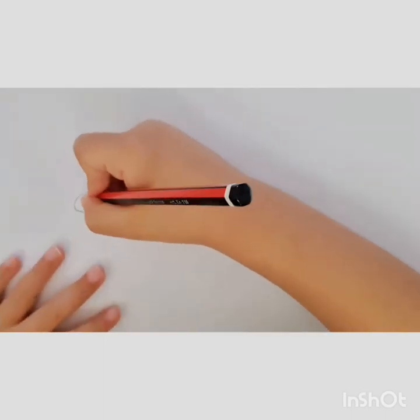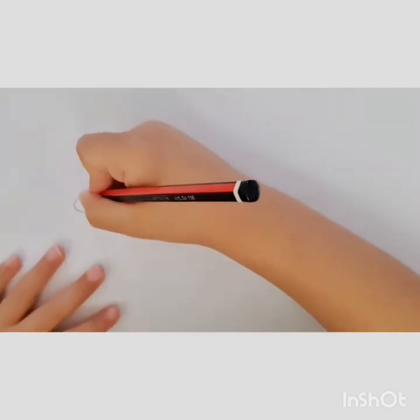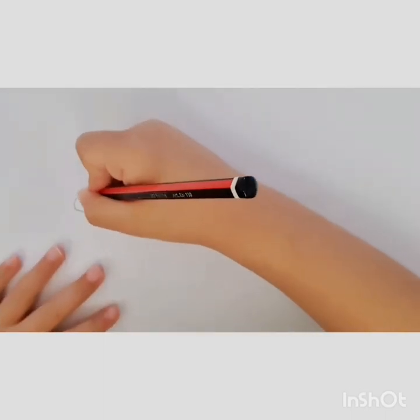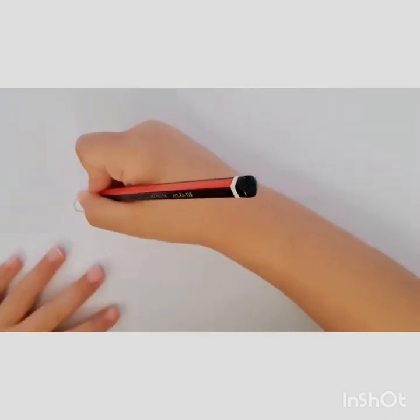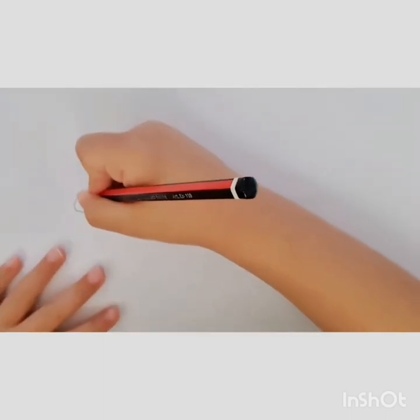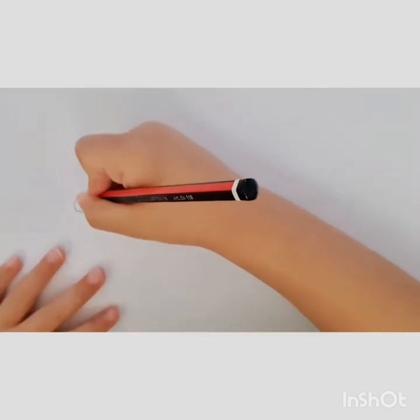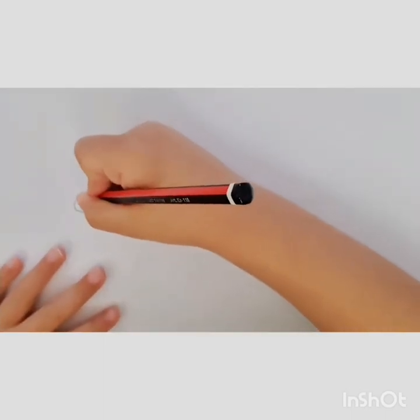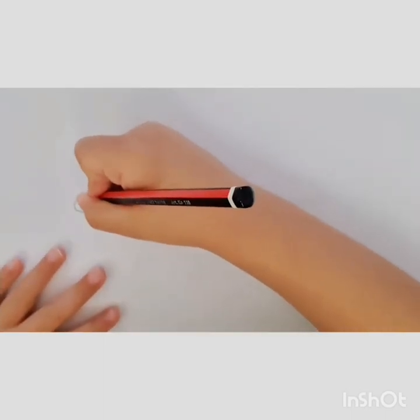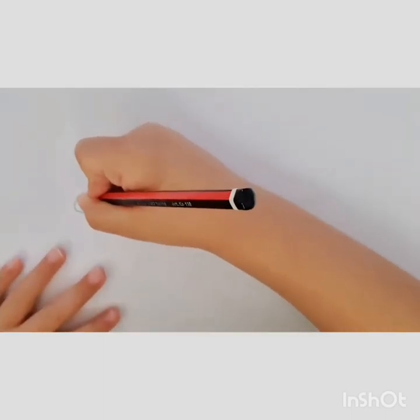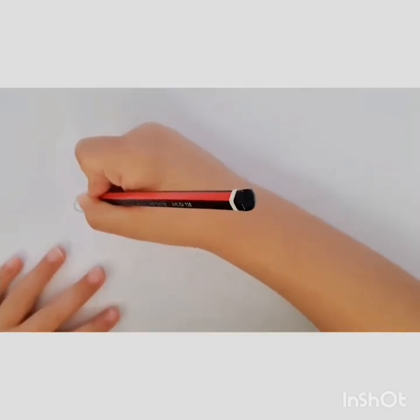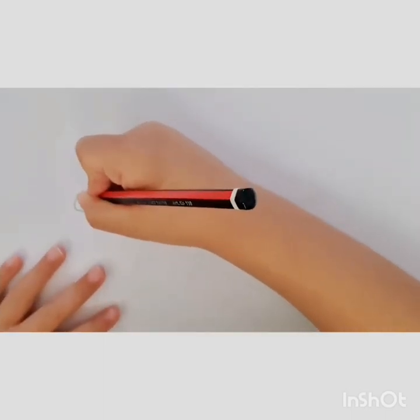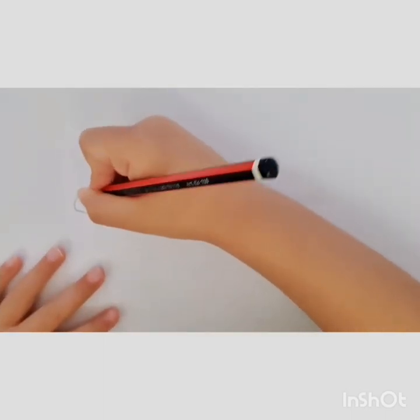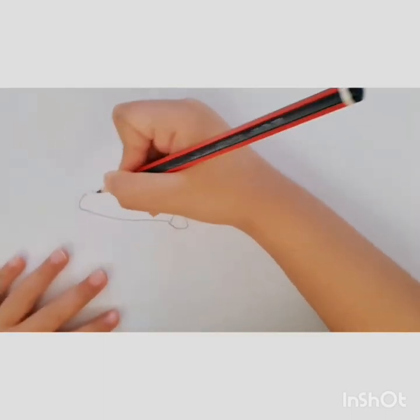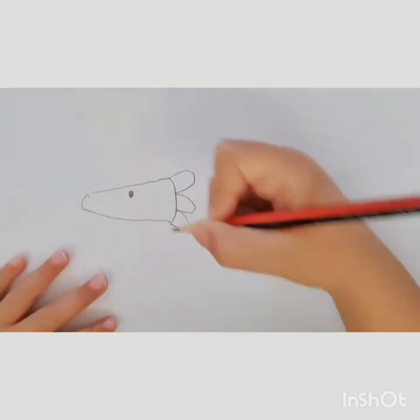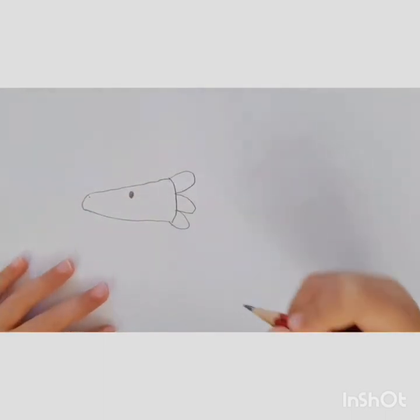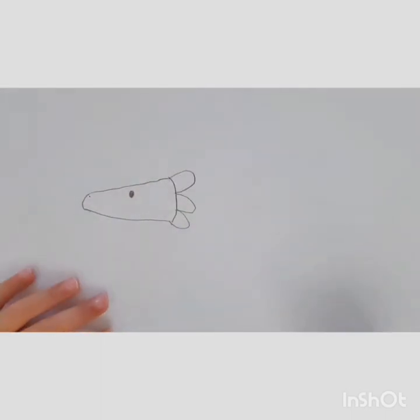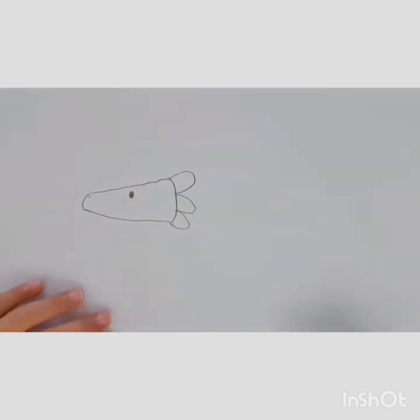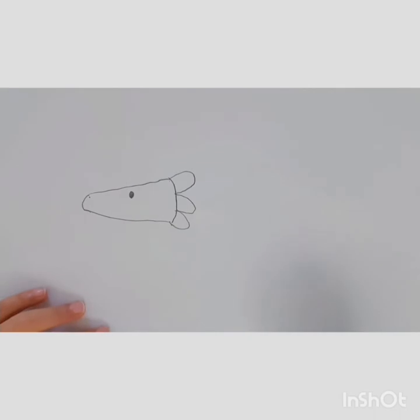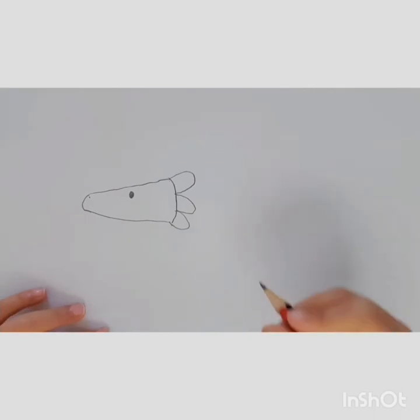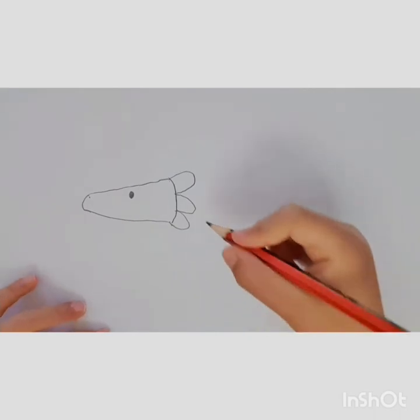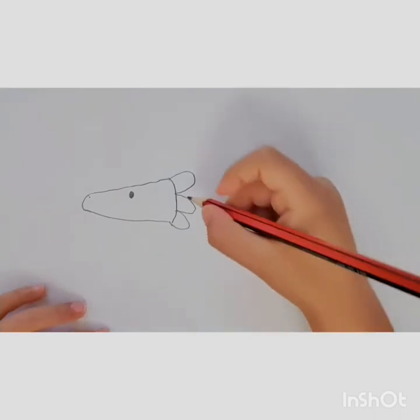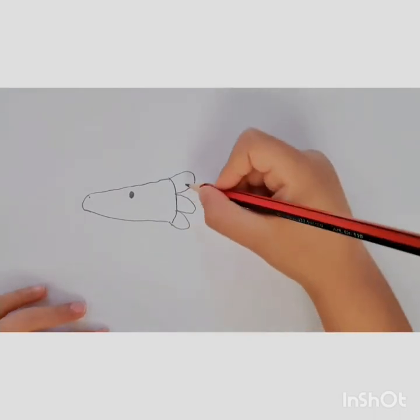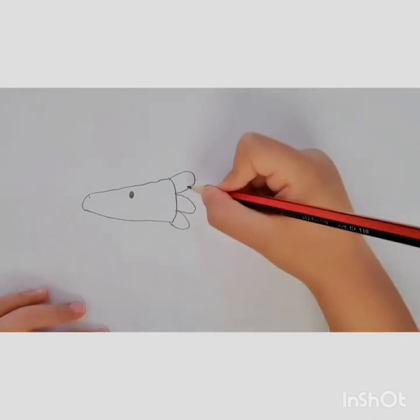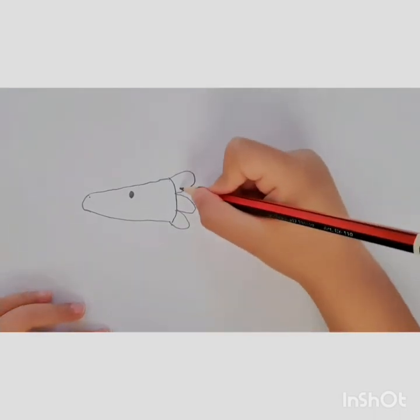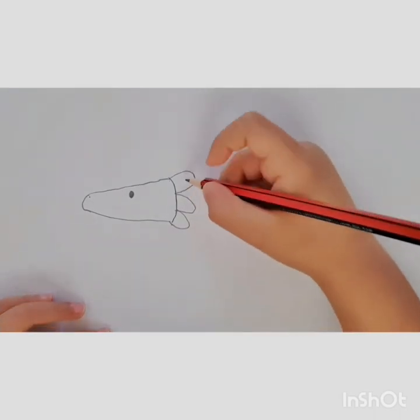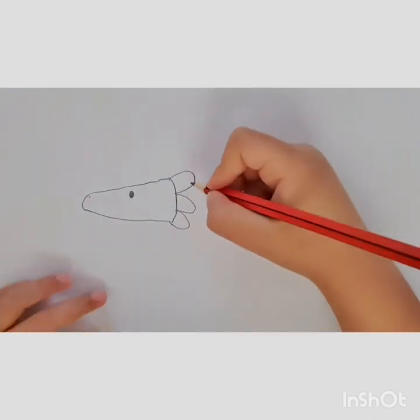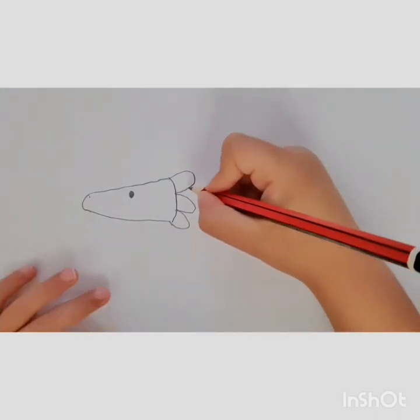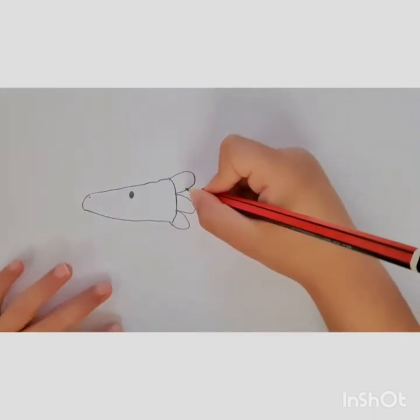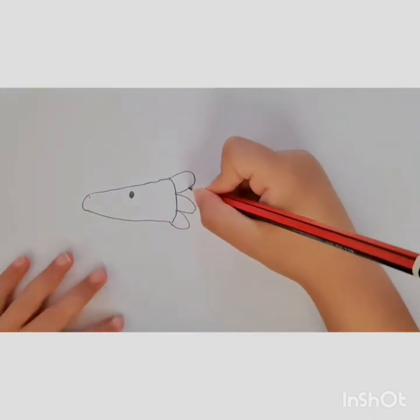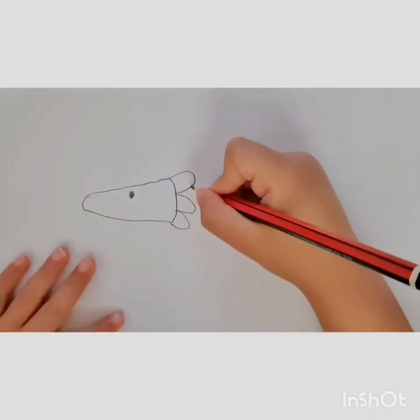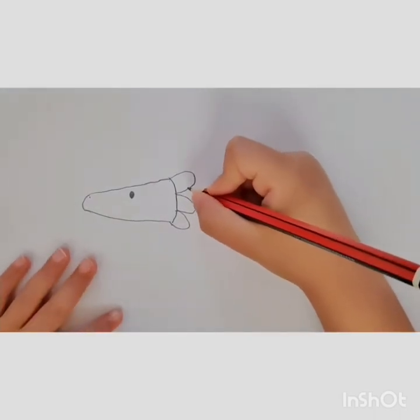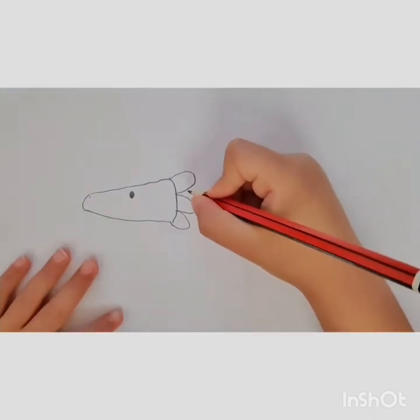Then we're going to do a little nose. Then we're going to draw the body.